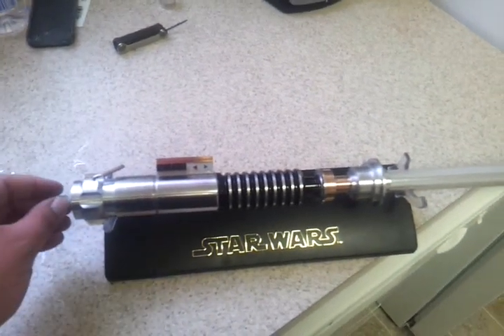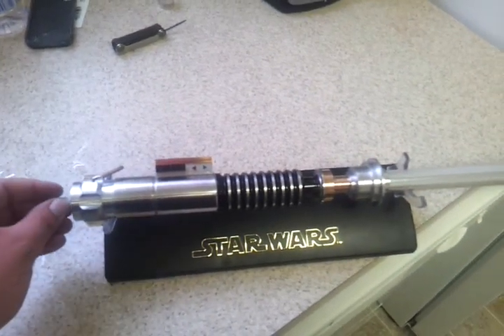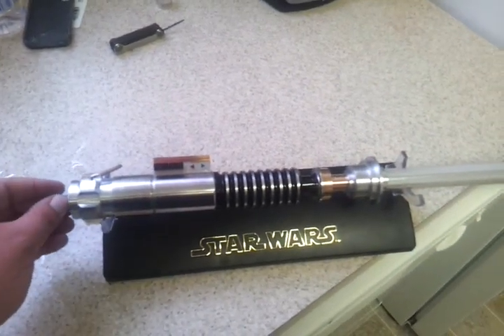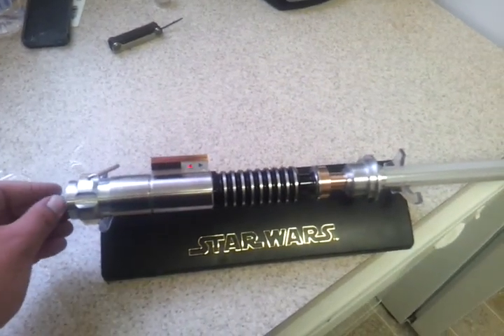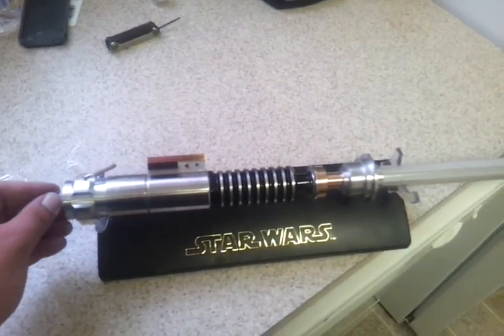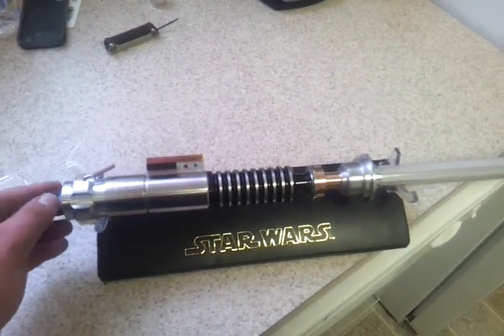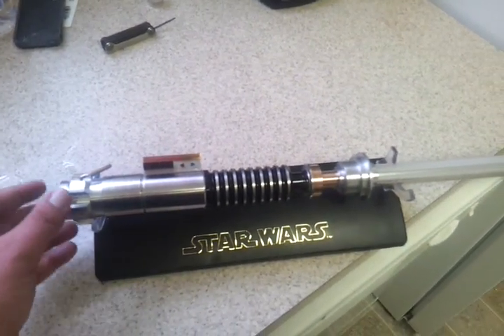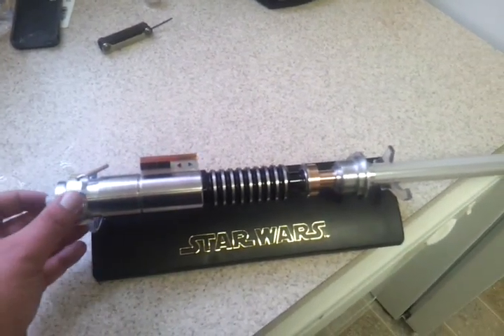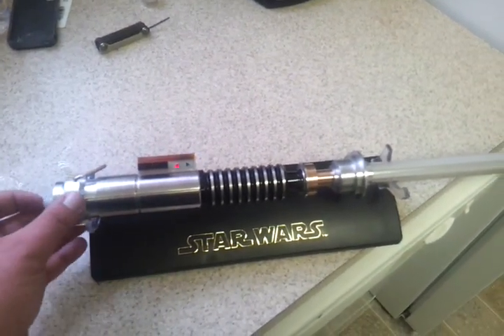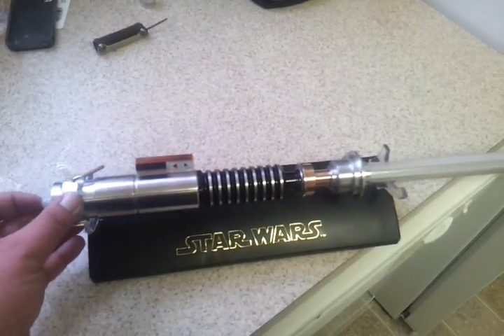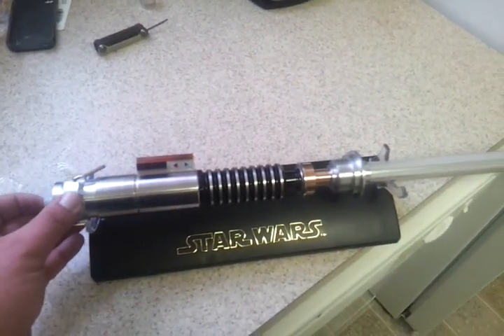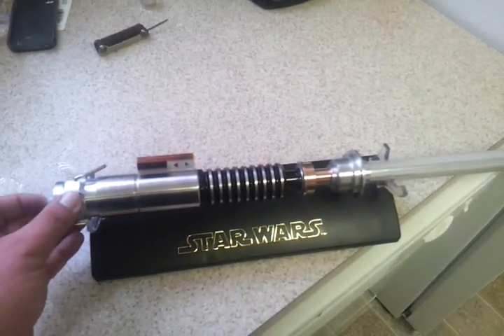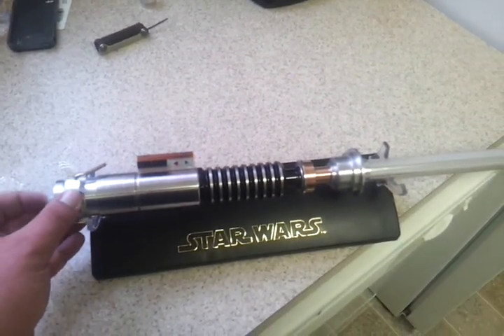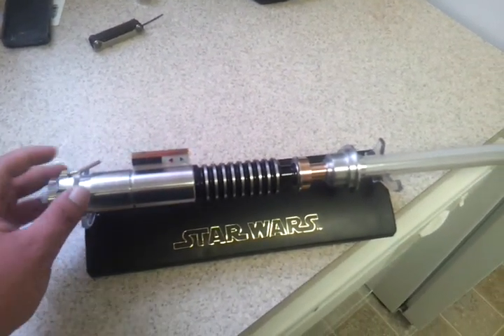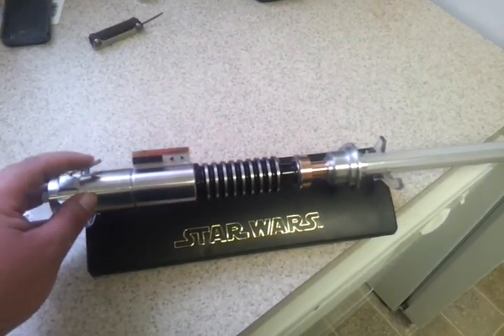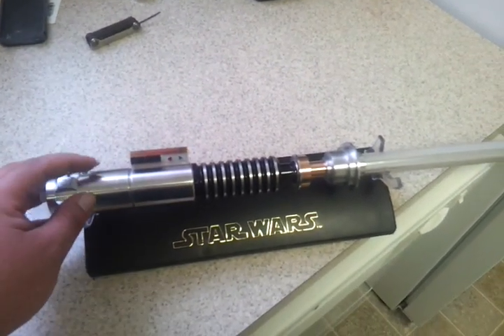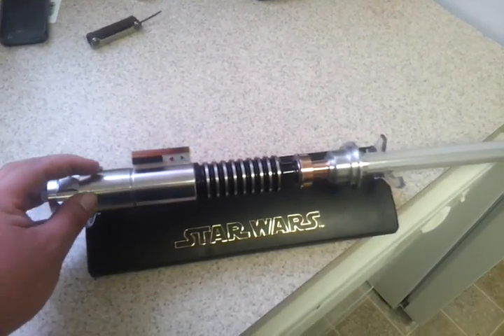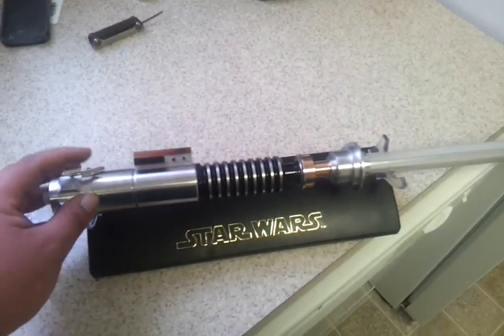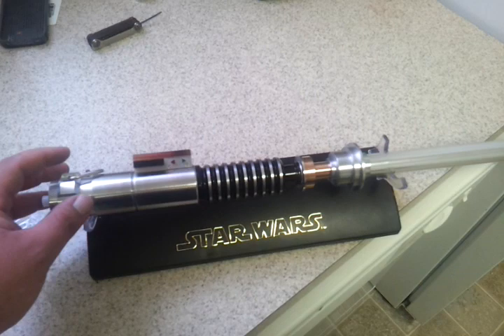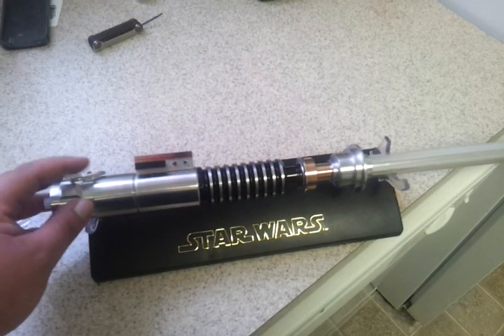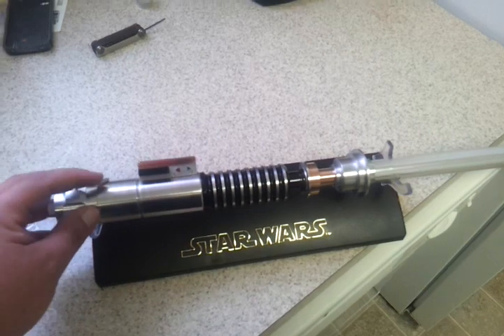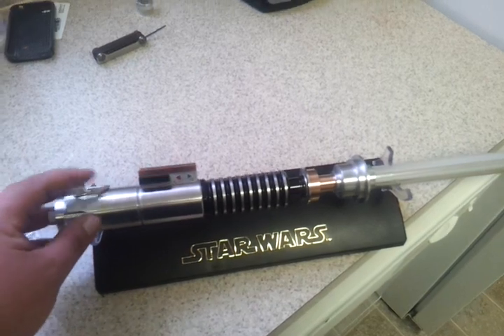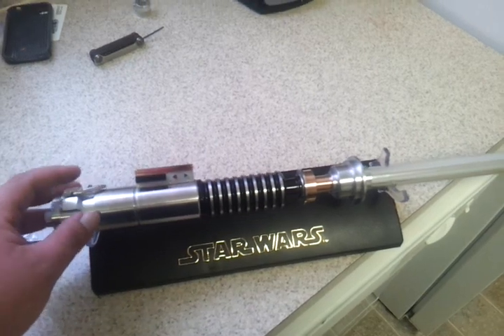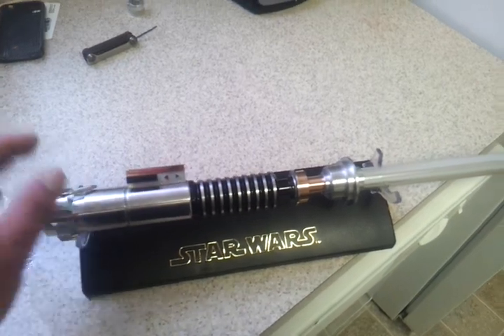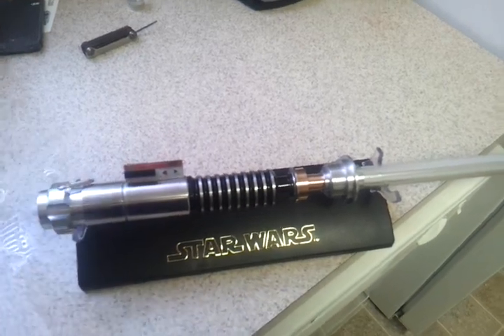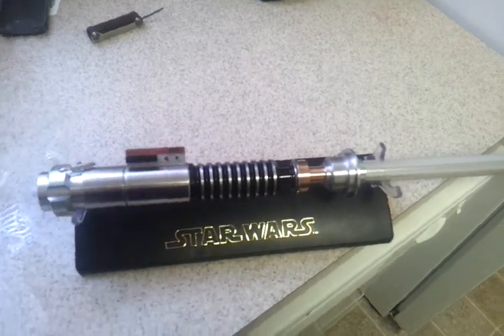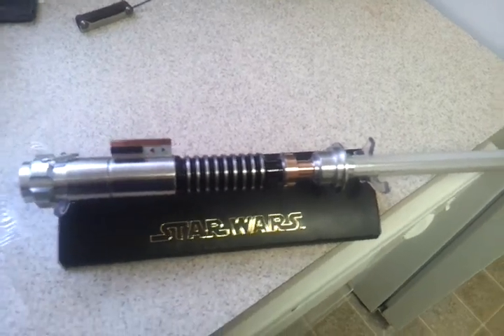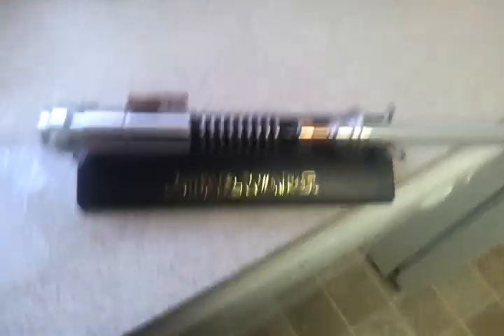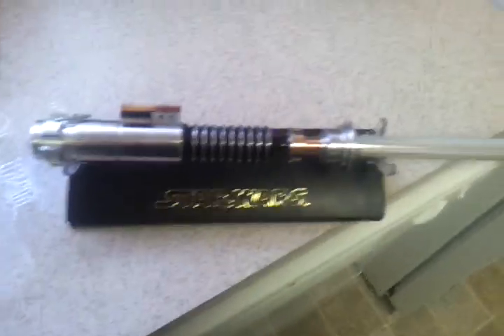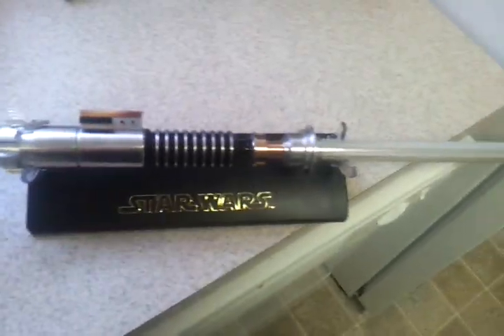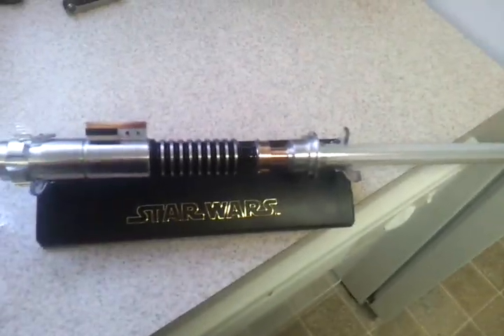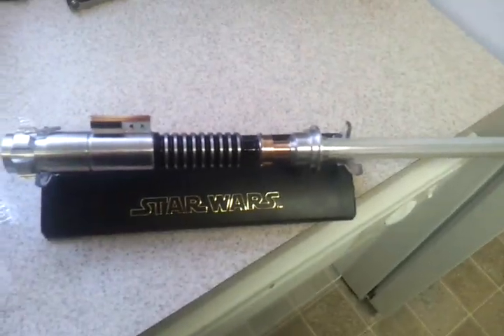Well, thank you guys for looking. My next one will hopefully be a Vader's Vault Starkiller somehow. Alright.